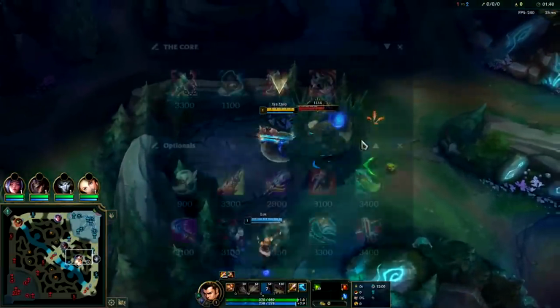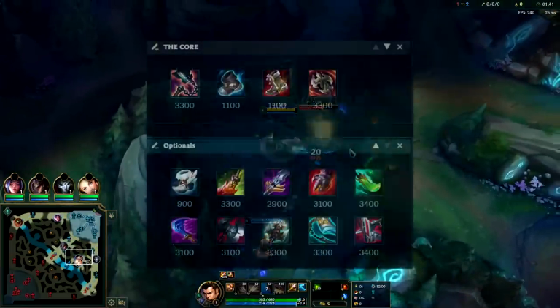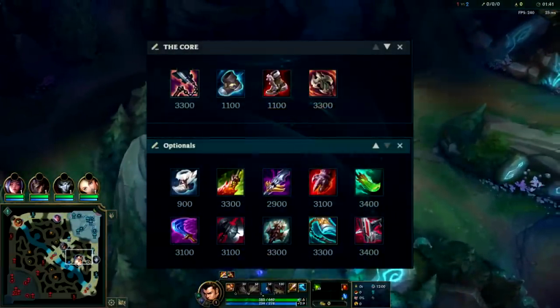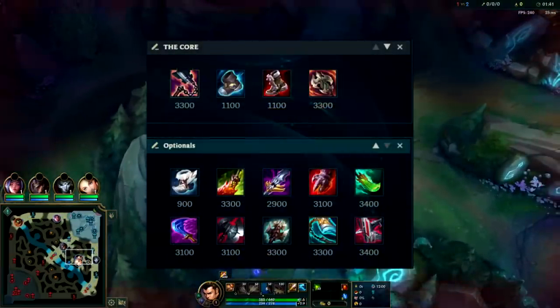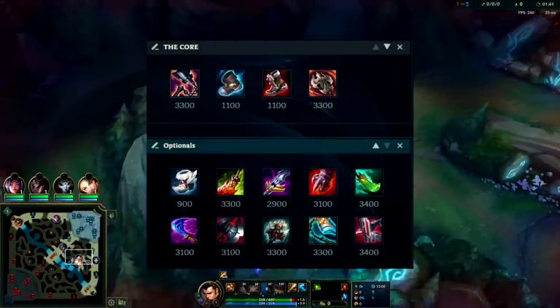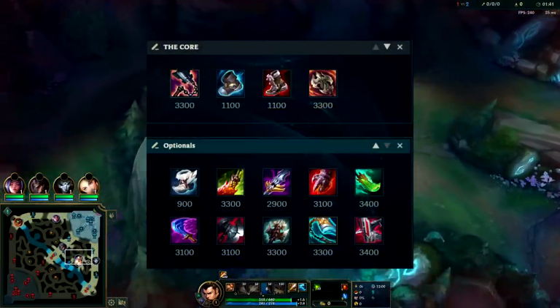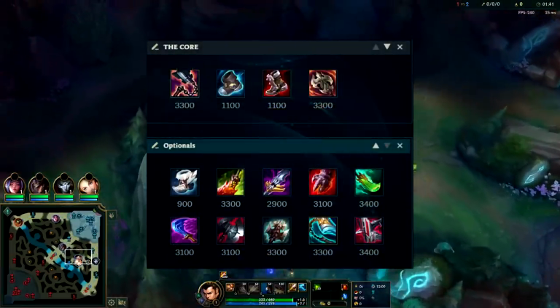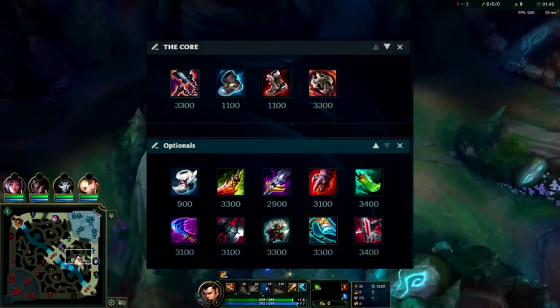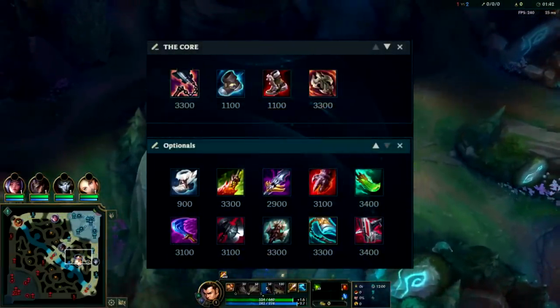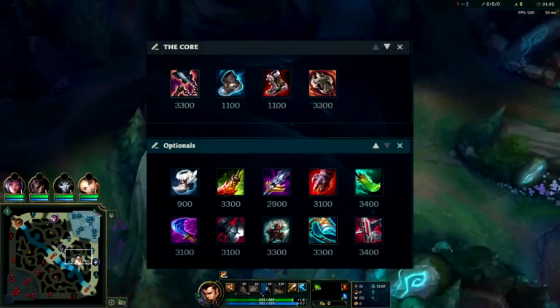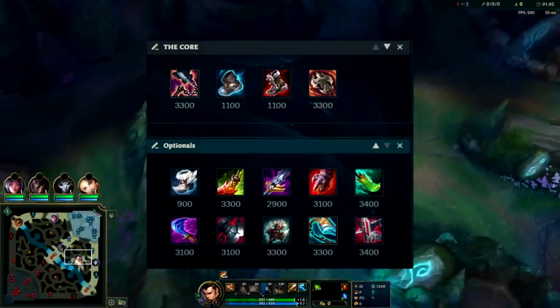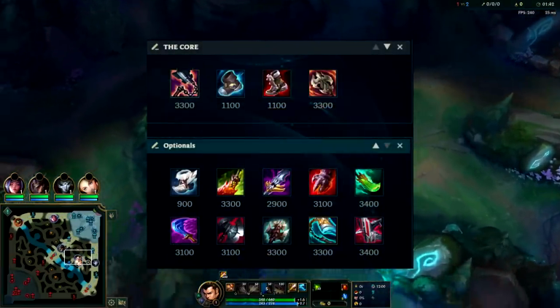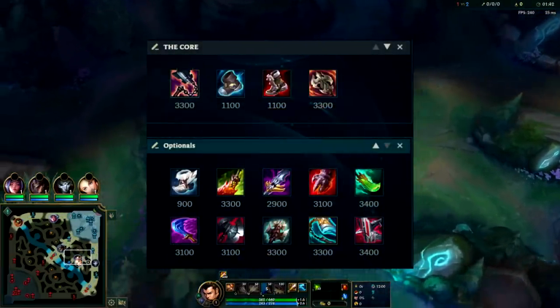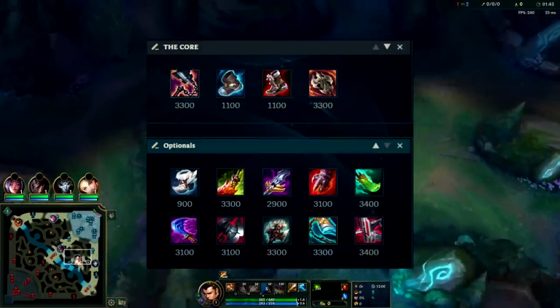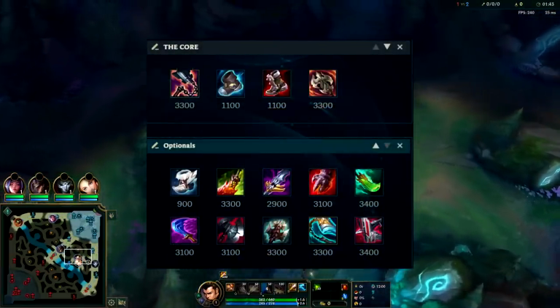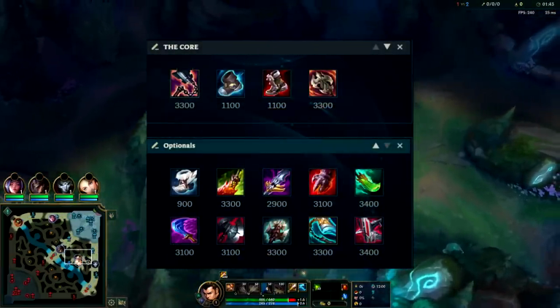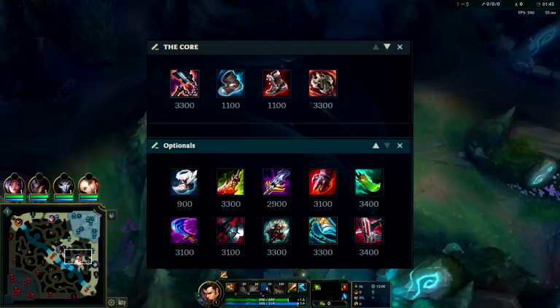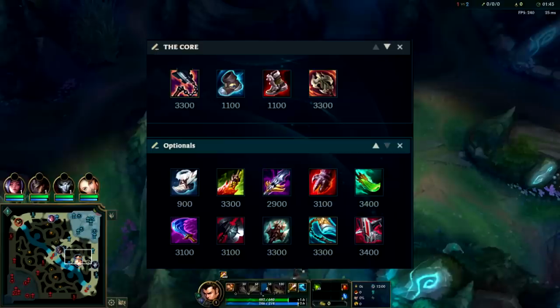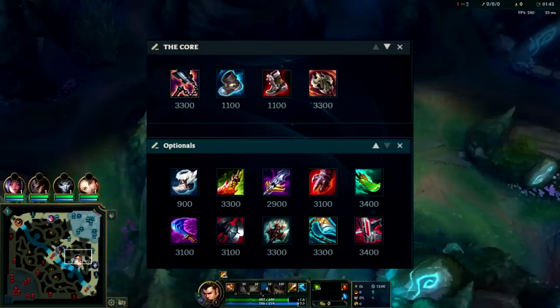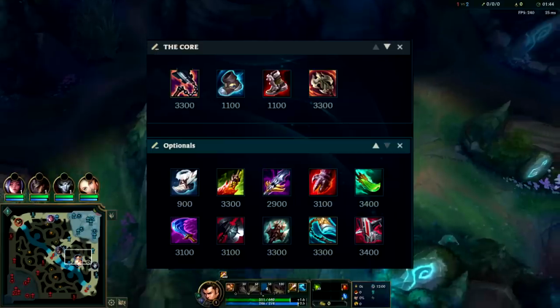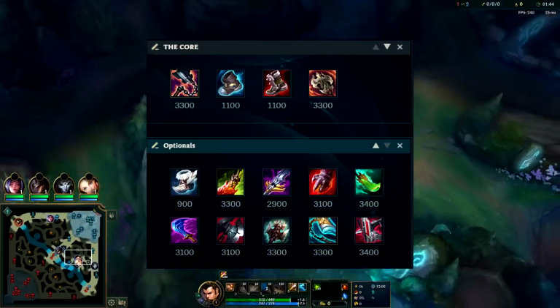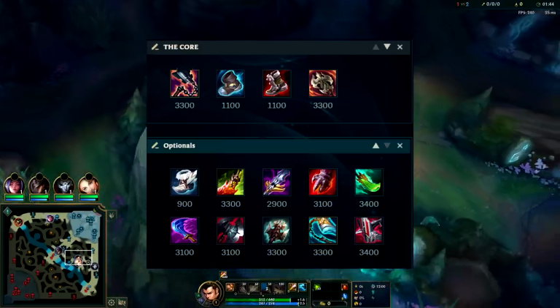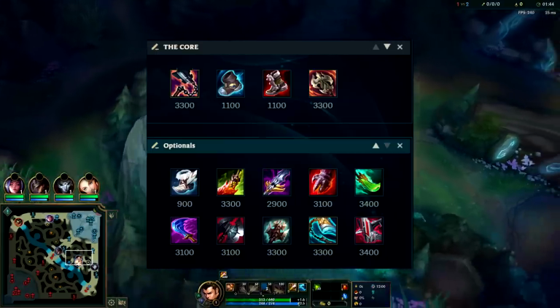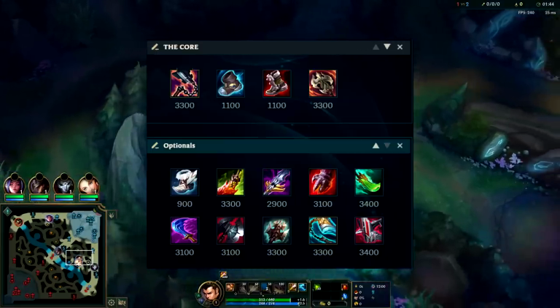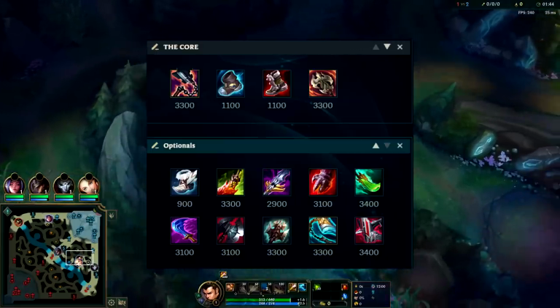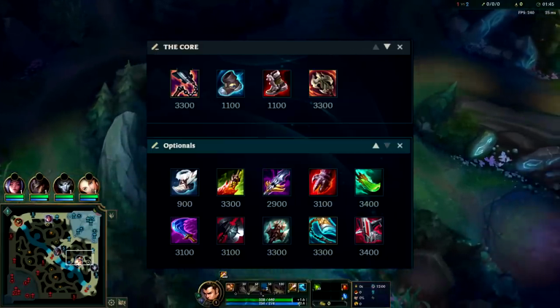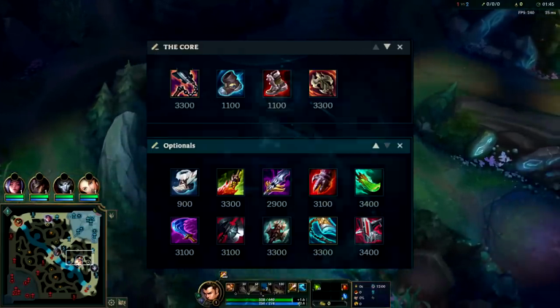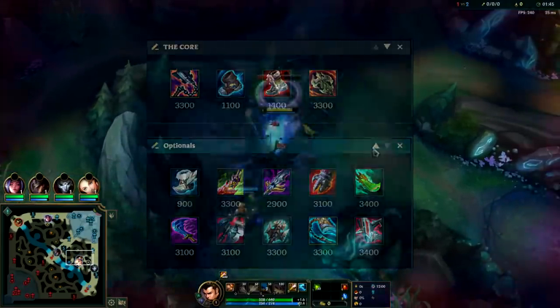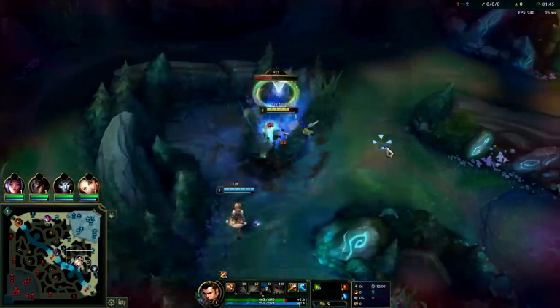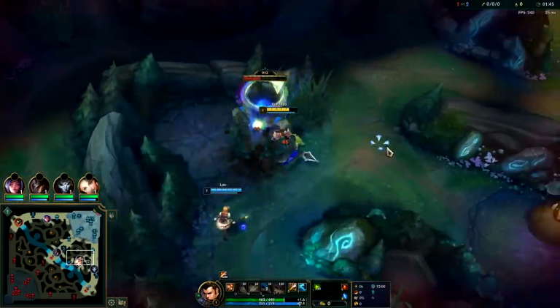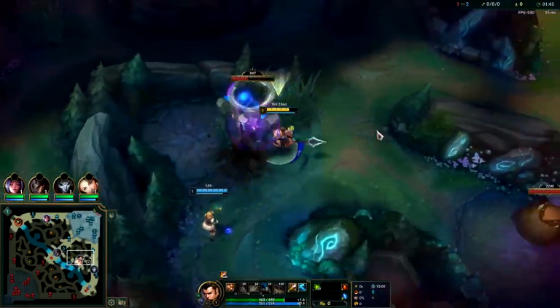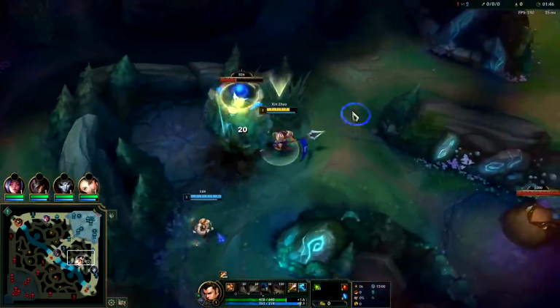Xin can normally do around a 3:20 full clear with leash, or a 3:25 to 3:30 without leash. Xin Jungle is incredibly good at scaling because of Ravenous Hydra, which is our build for this game — Ravenous Hydra into Gore Drinker into Death's Dance for maximum carry and shred potential.